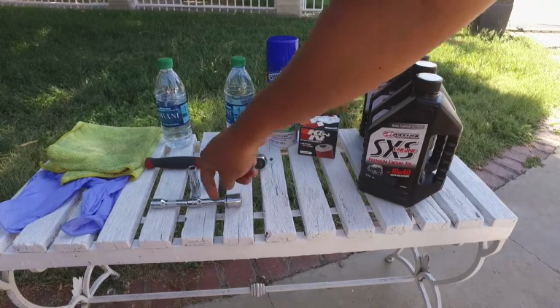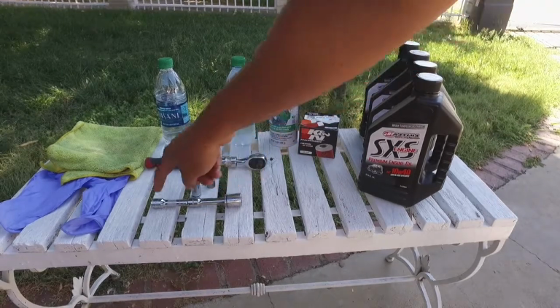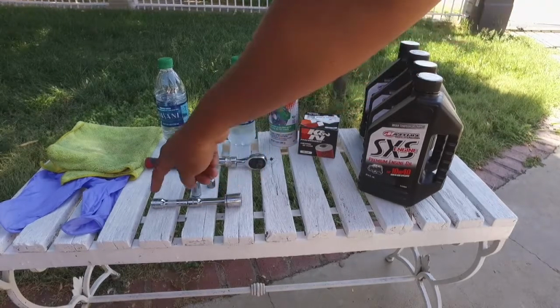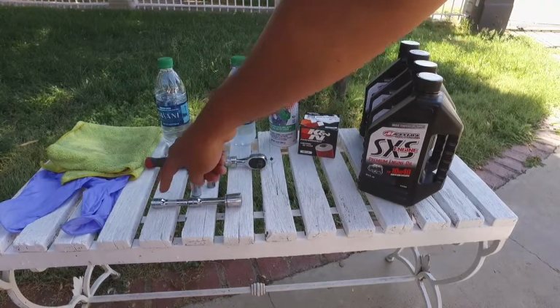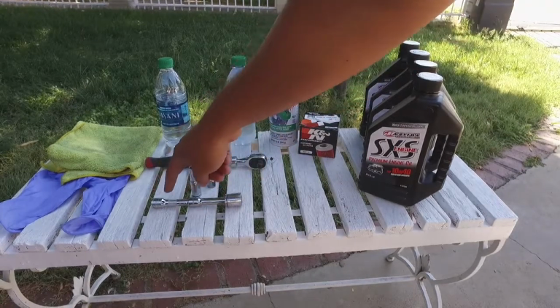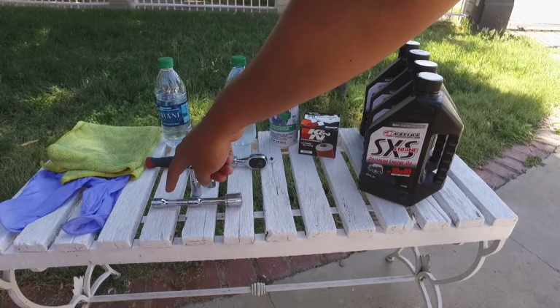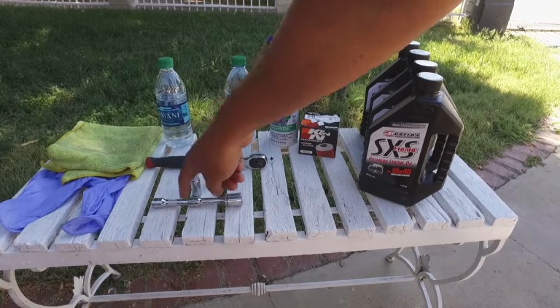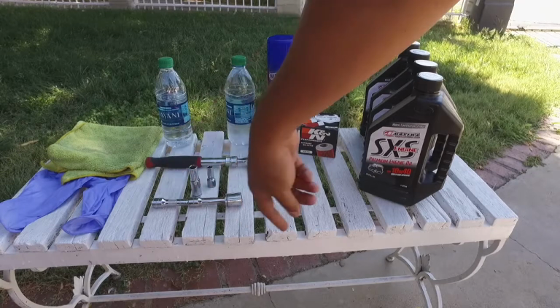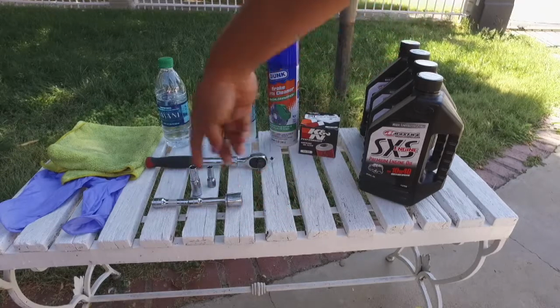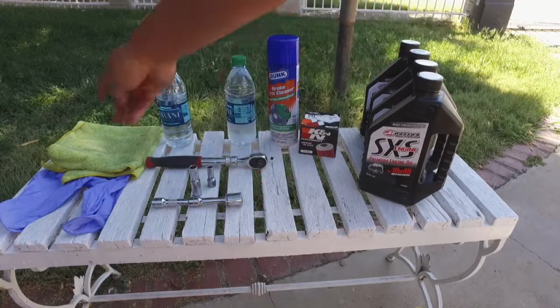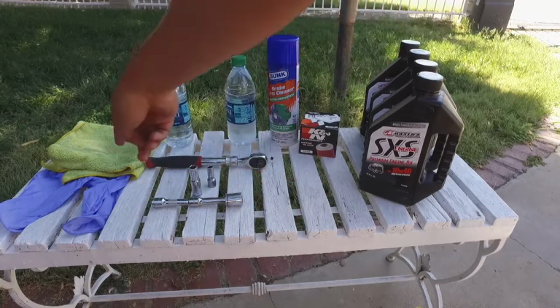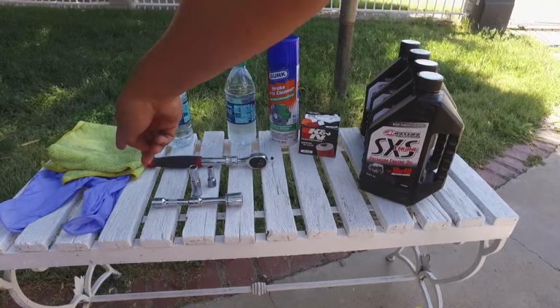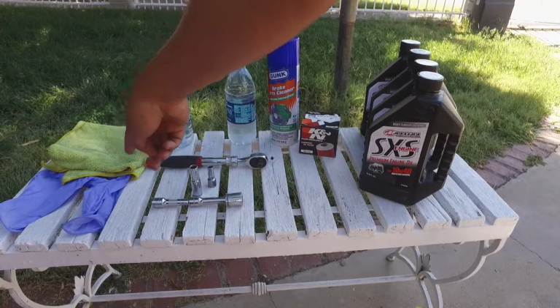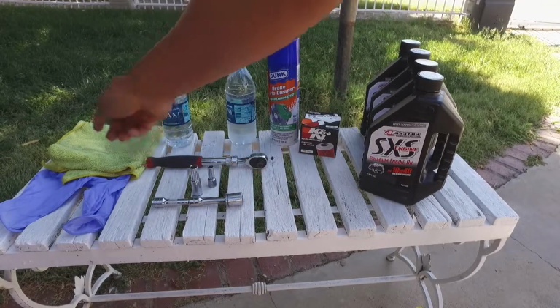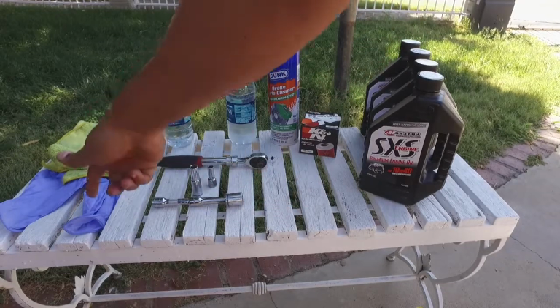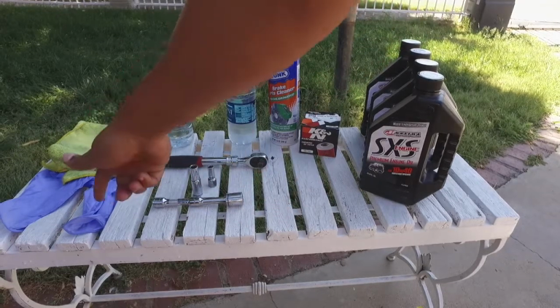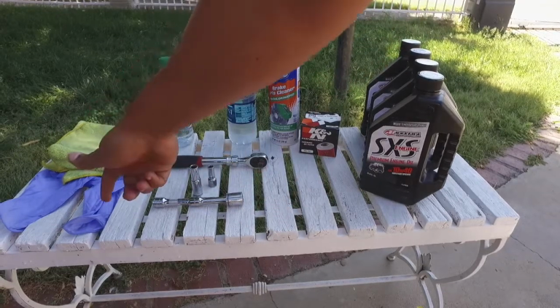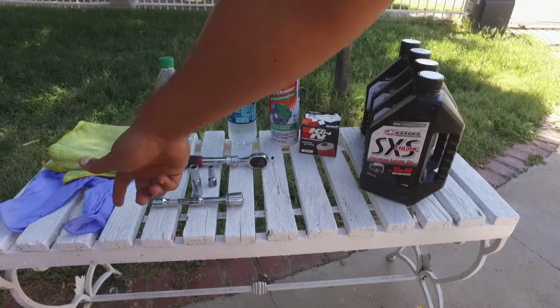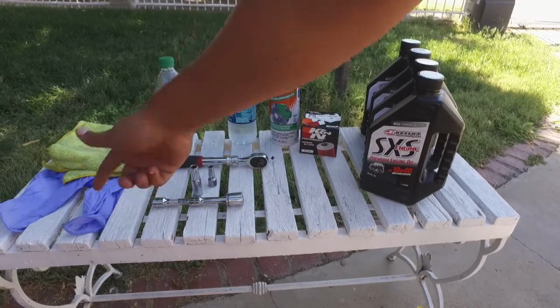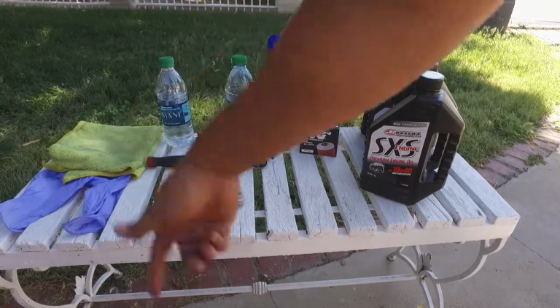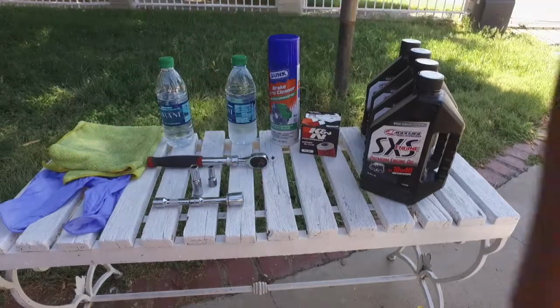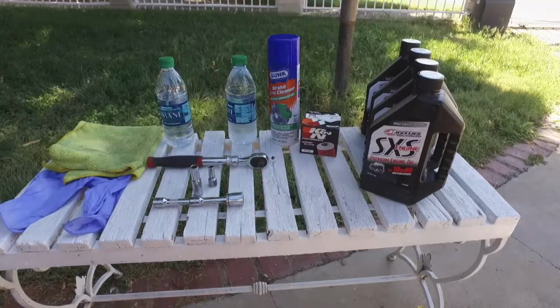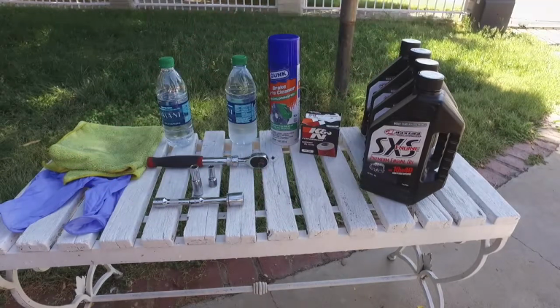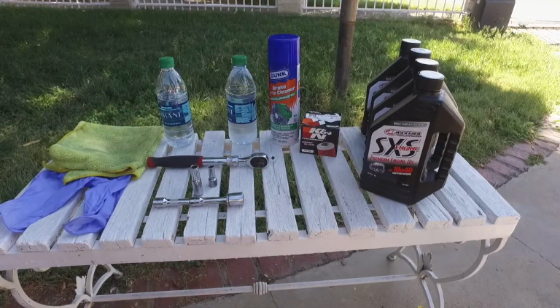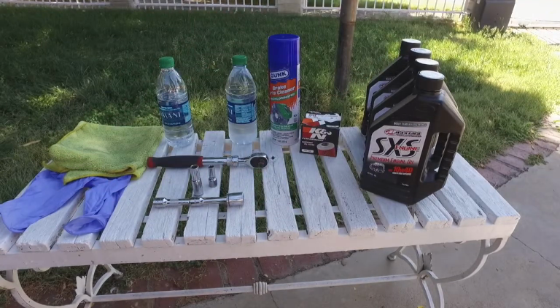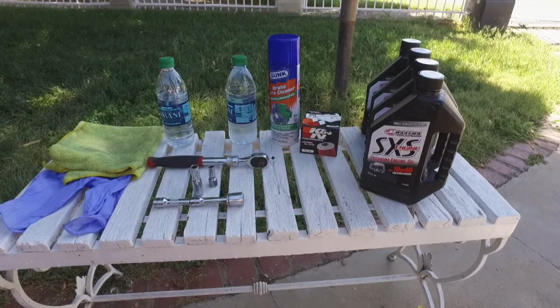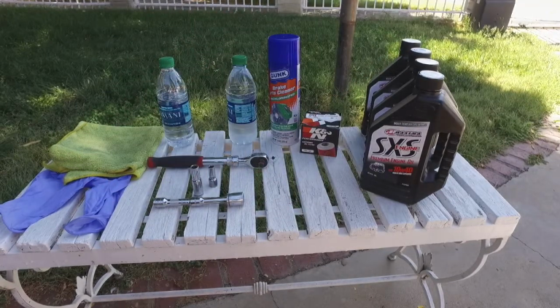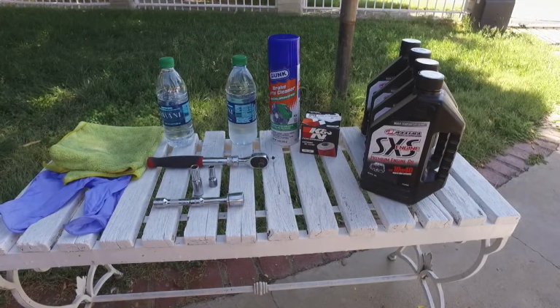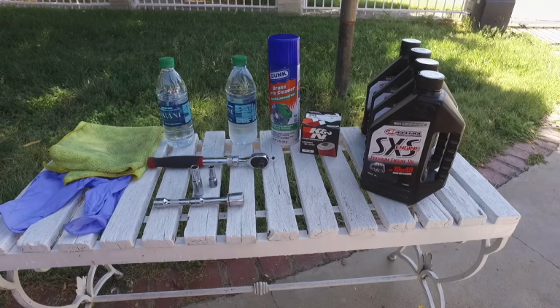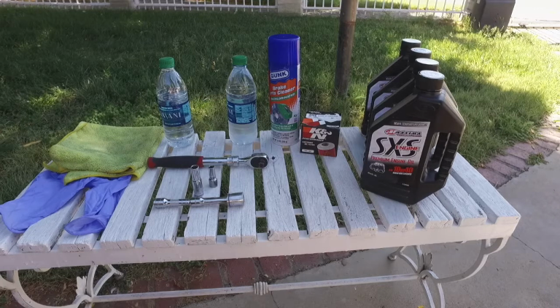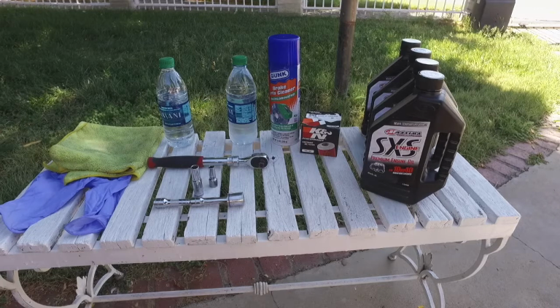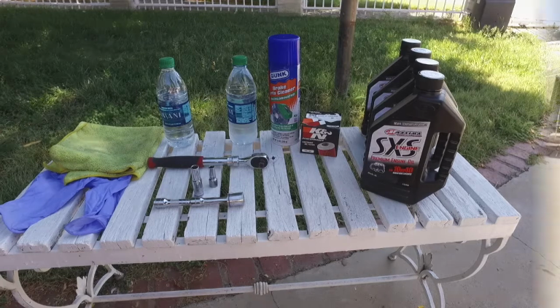You'll also need an extension, a towel, some gloves, and remember to wear some old clothes because it's going to get messy.